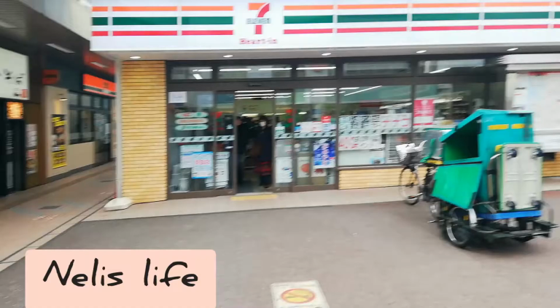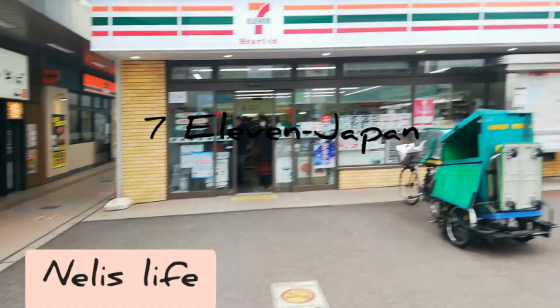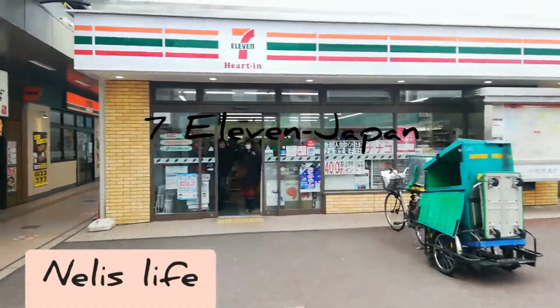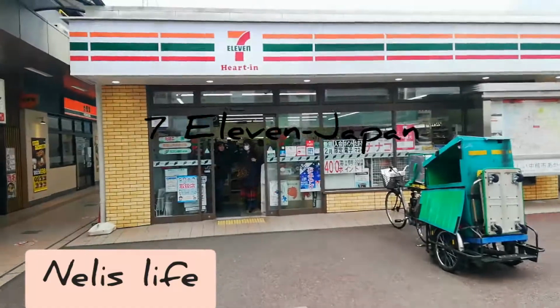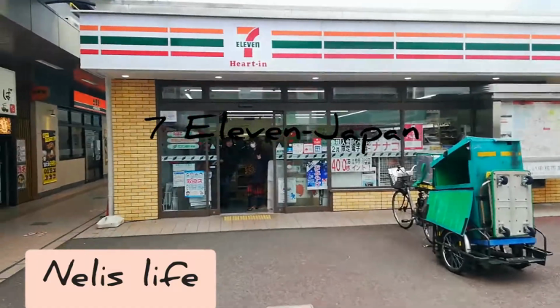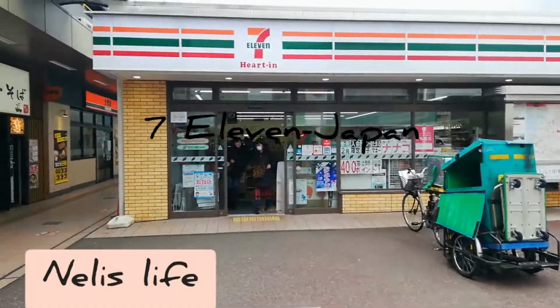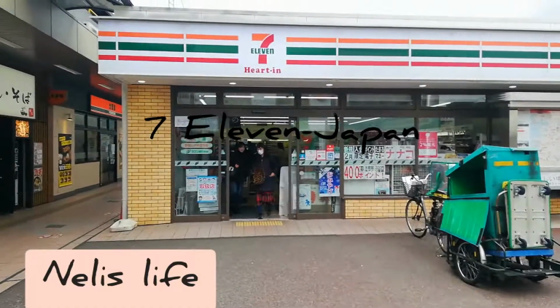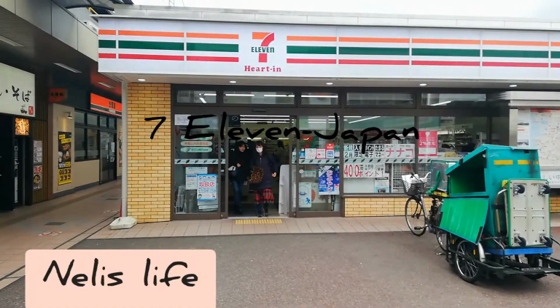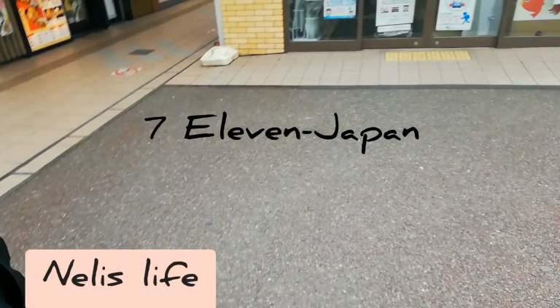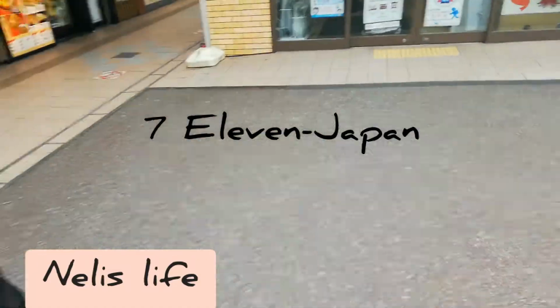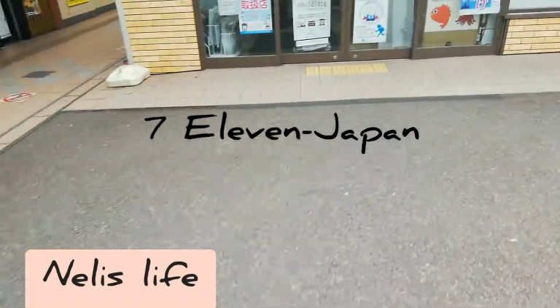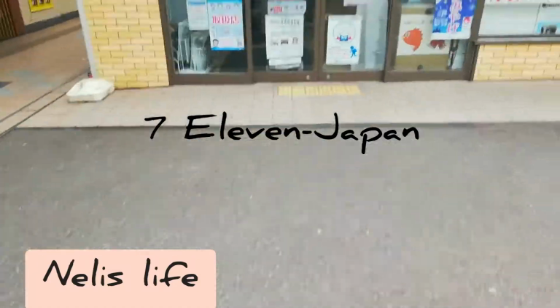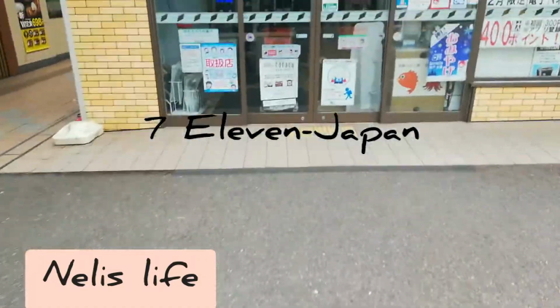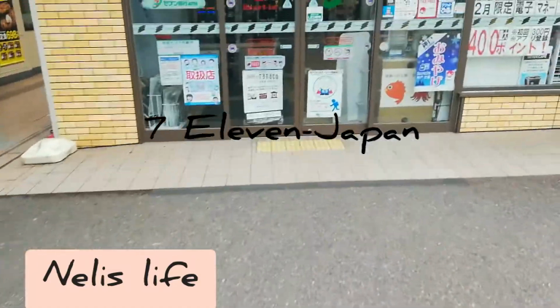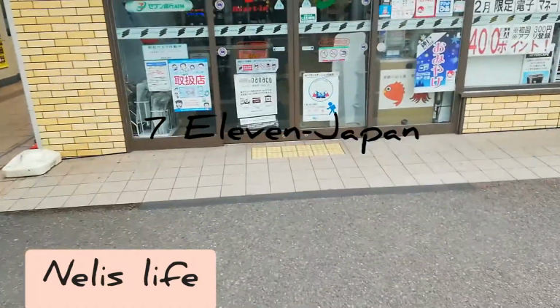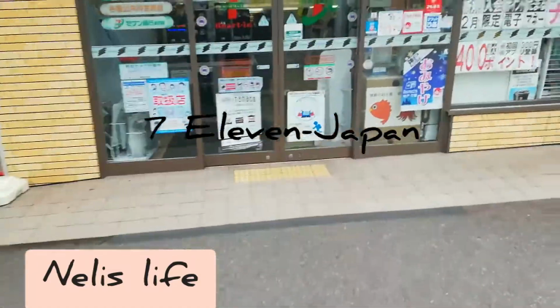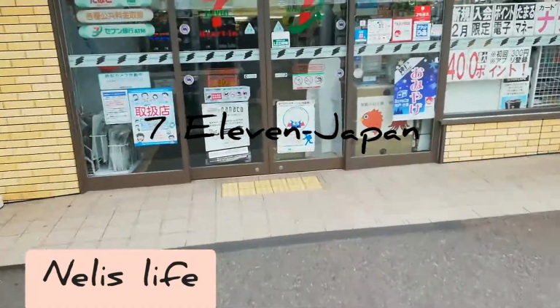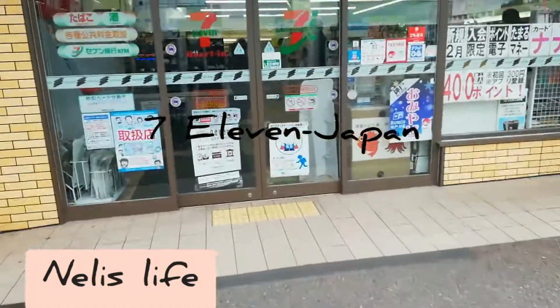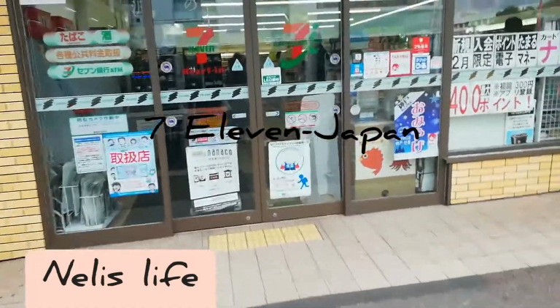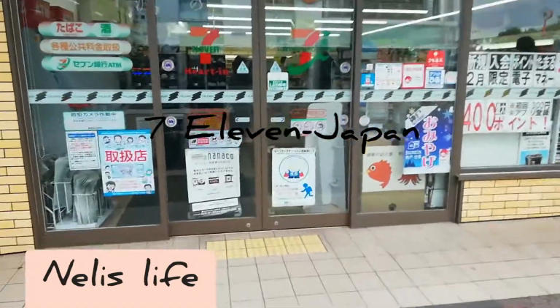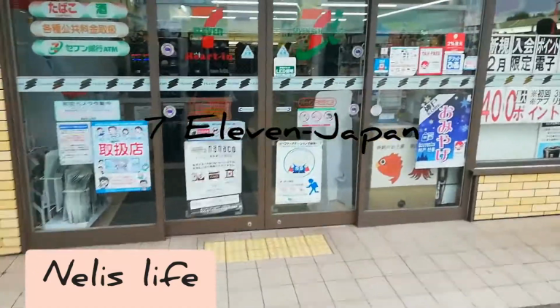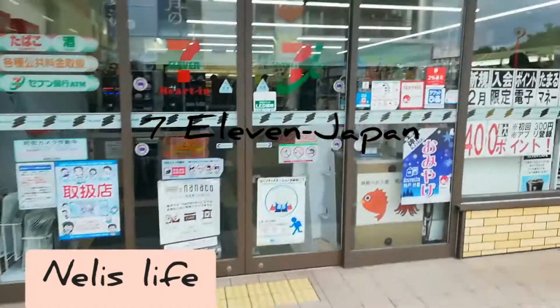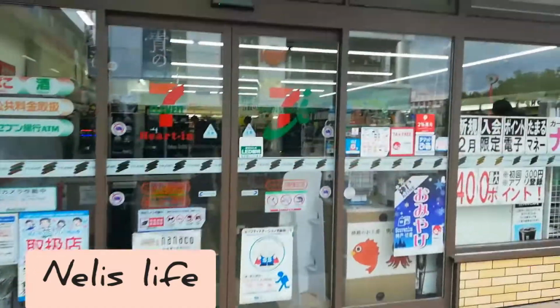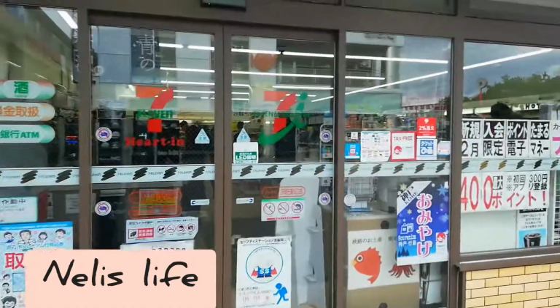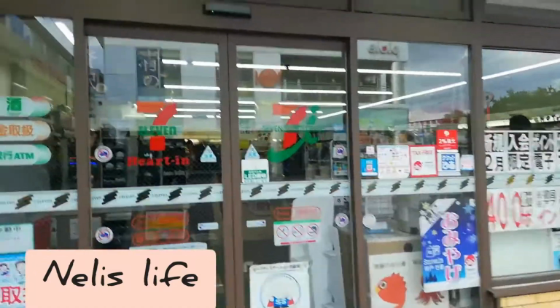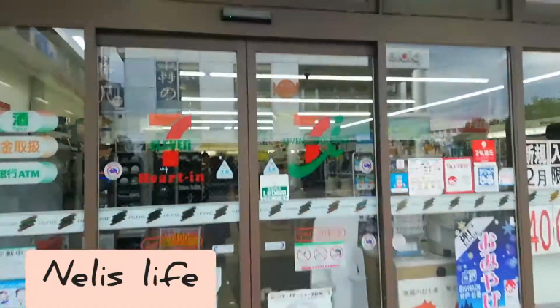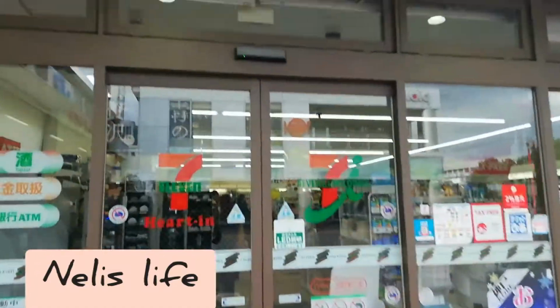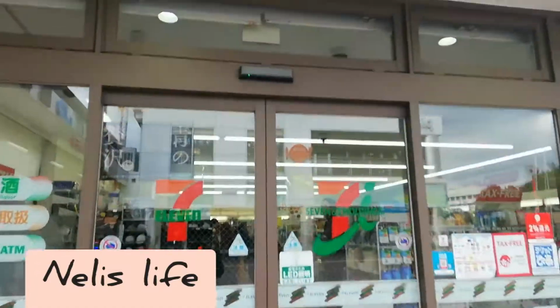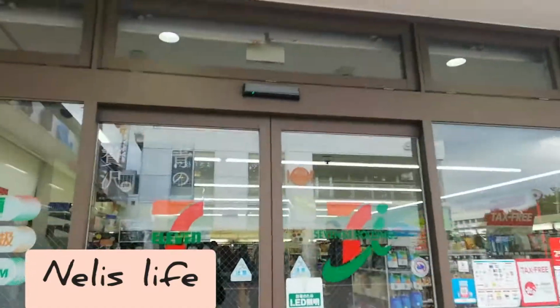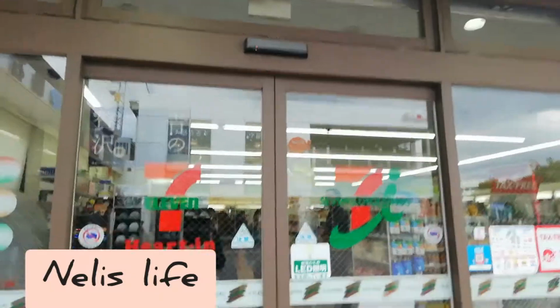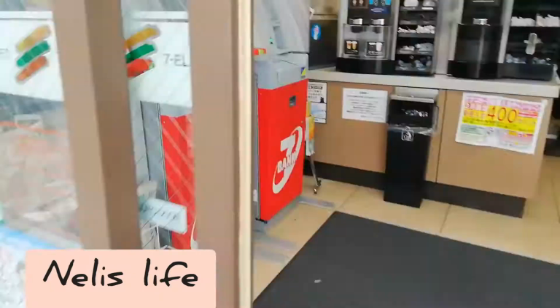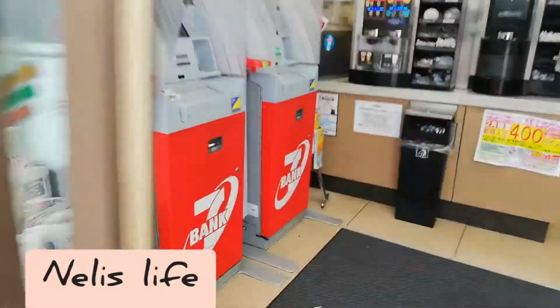Hello everyone, welcome to my channel. My name is Nelly. If this is your first time on my channel, please like, comment and subscribe before you leave.